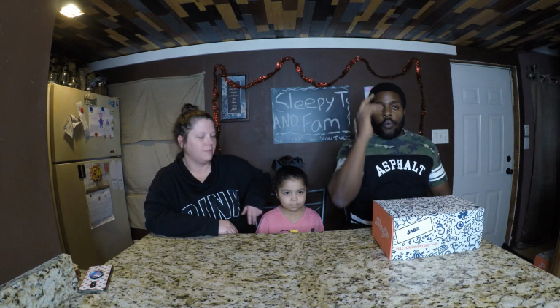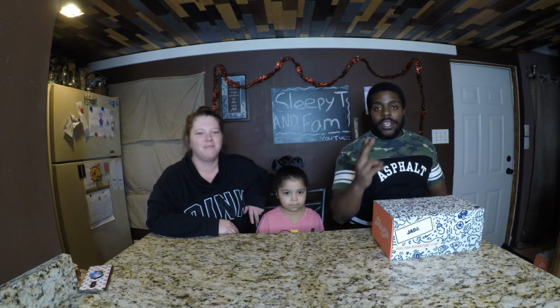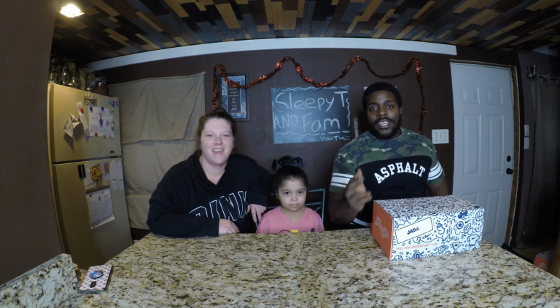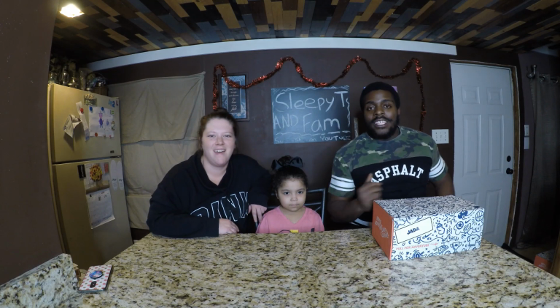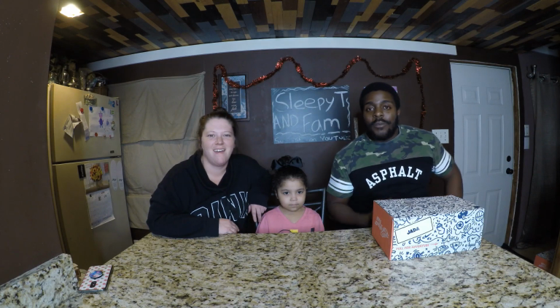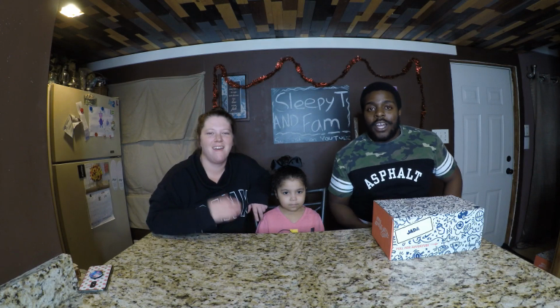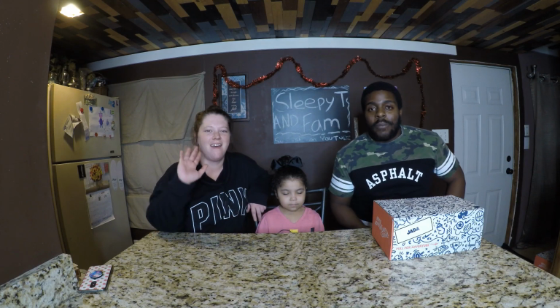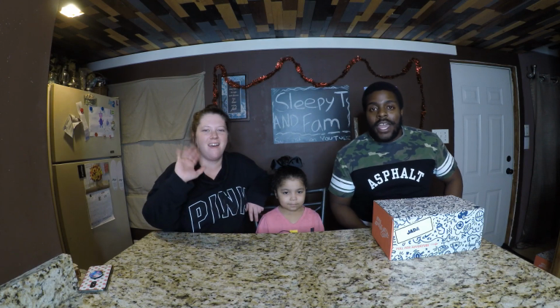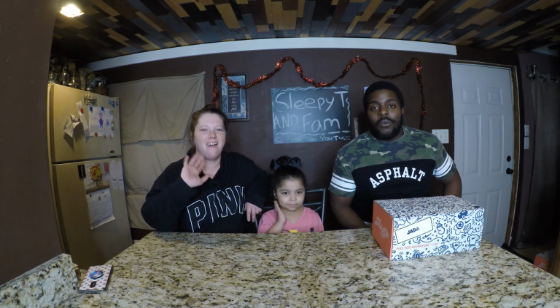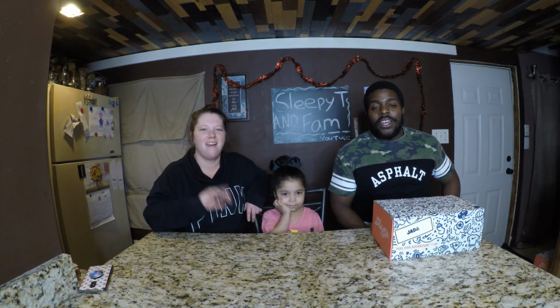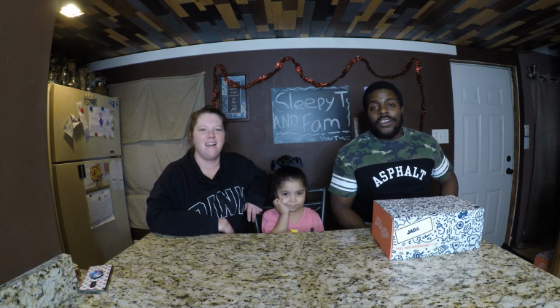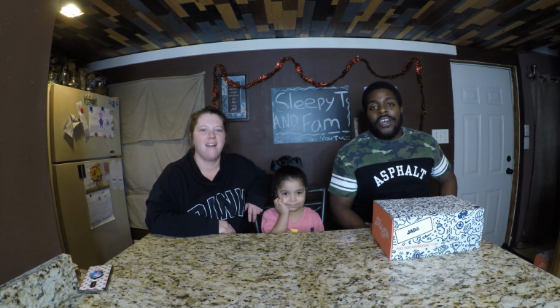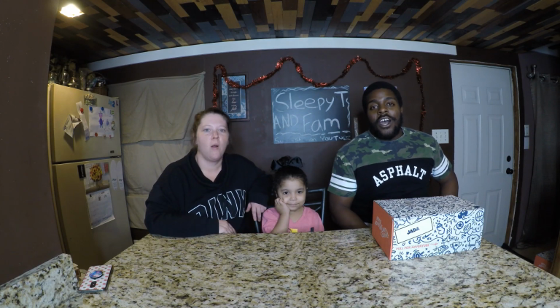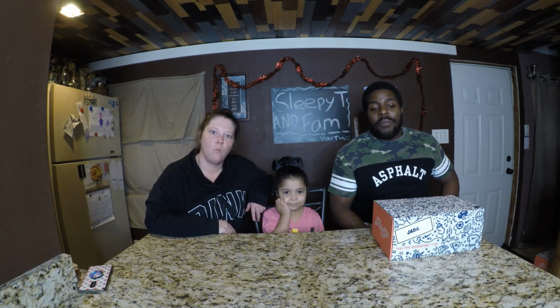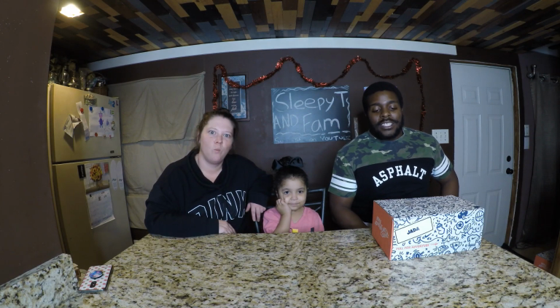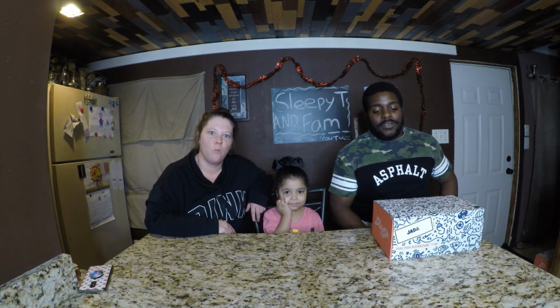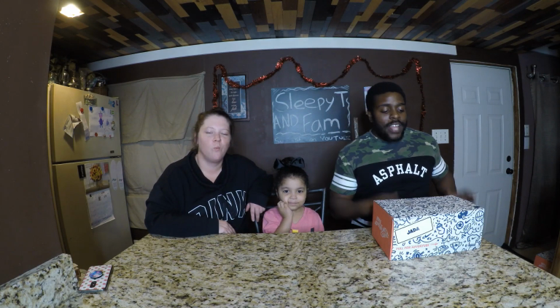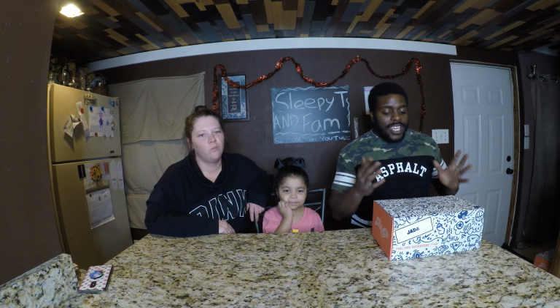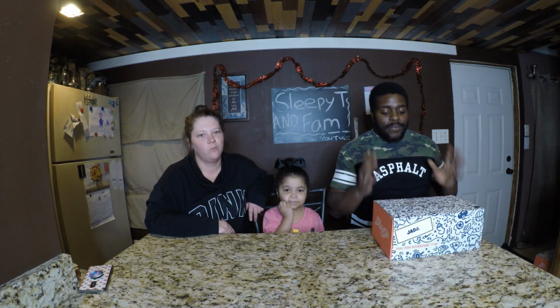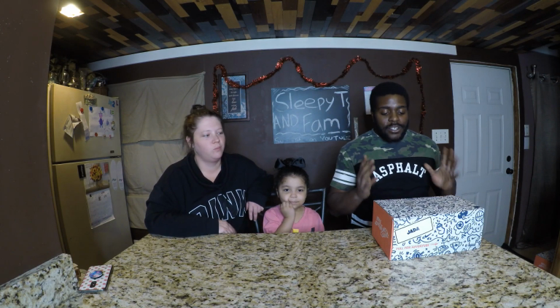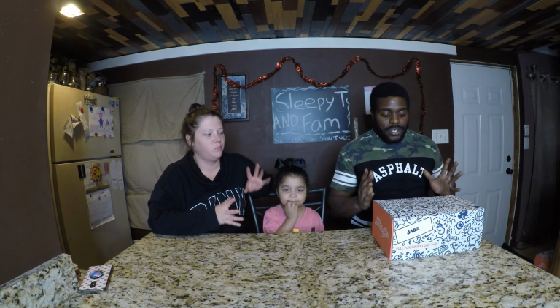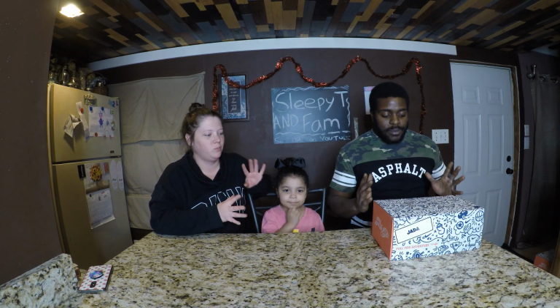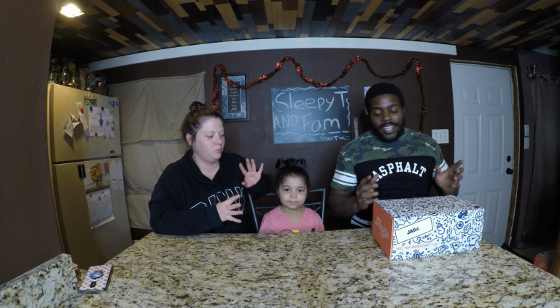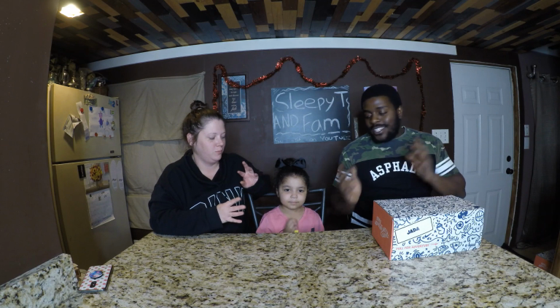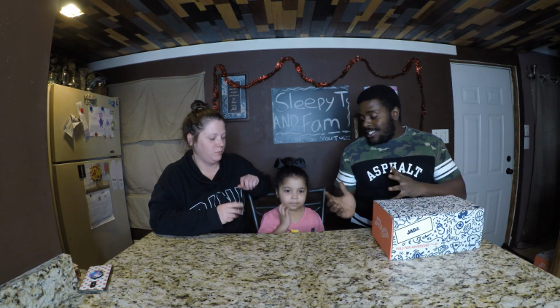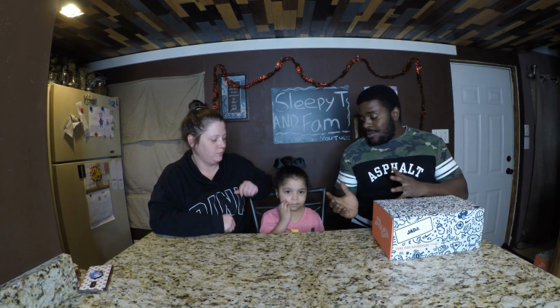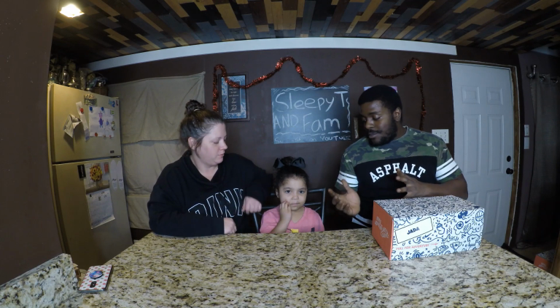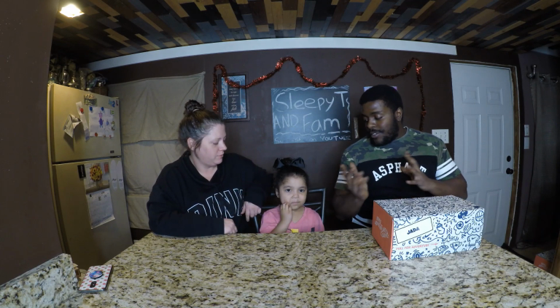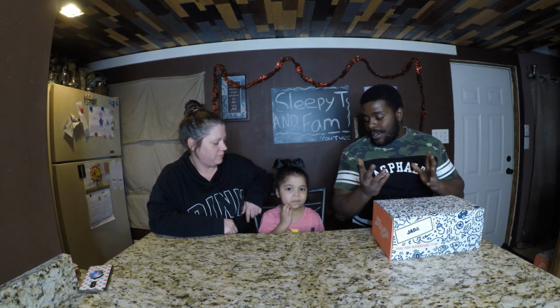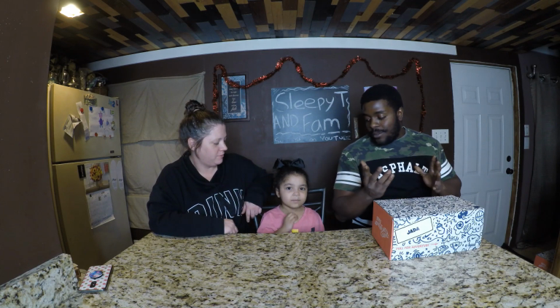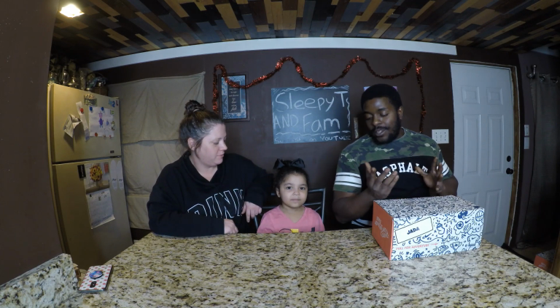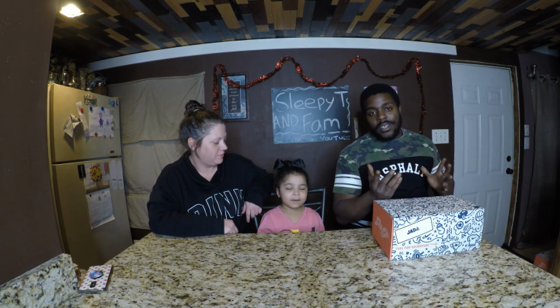What is up? You guys, we're back with another unboxing for Nike Adventure Club. Jada, say what's up to the fam. What's up?